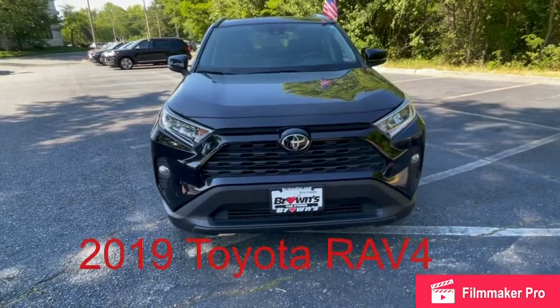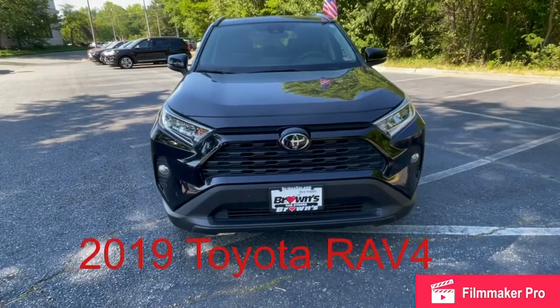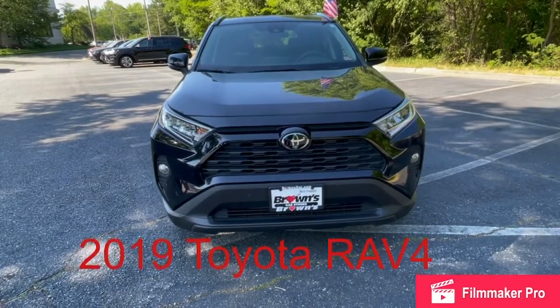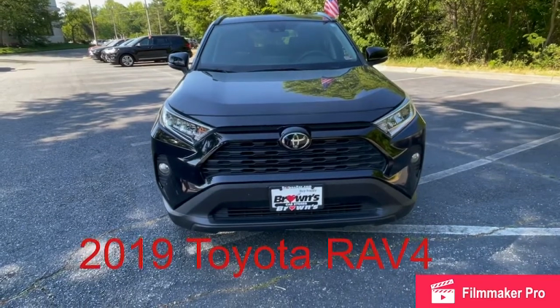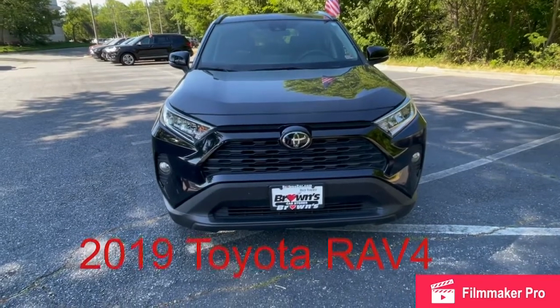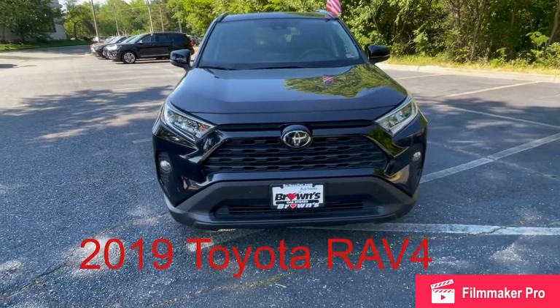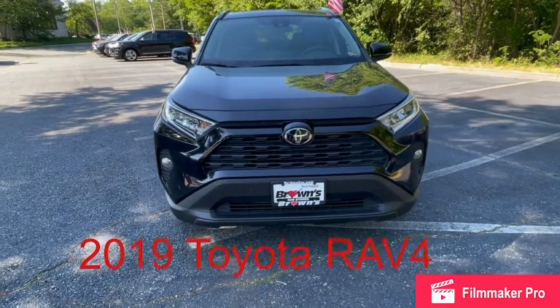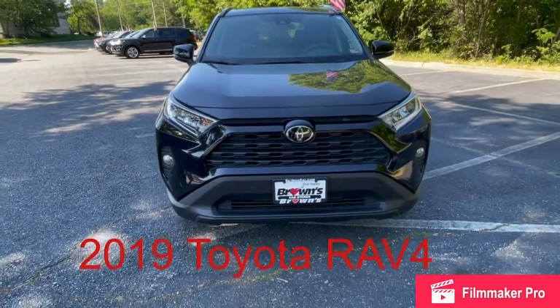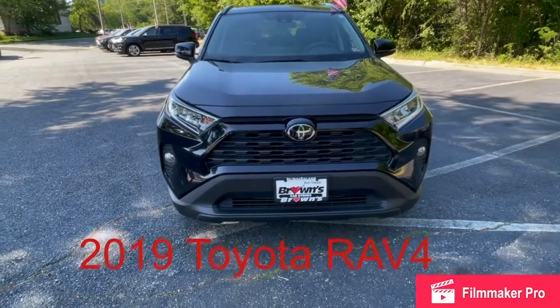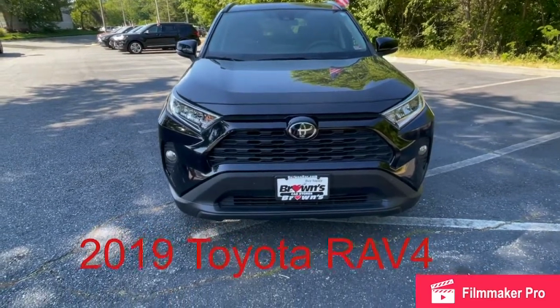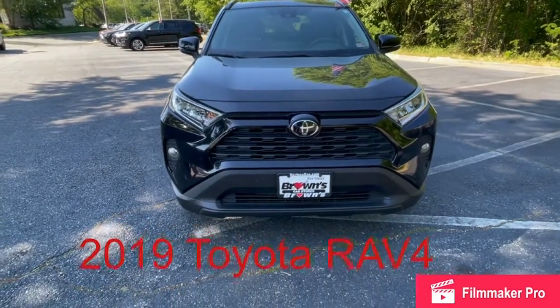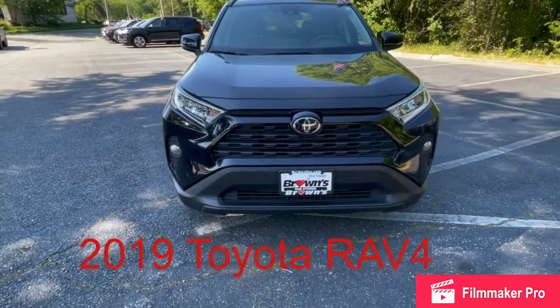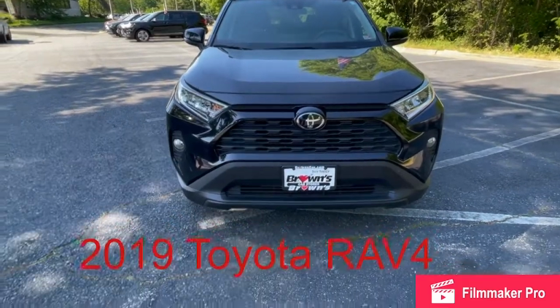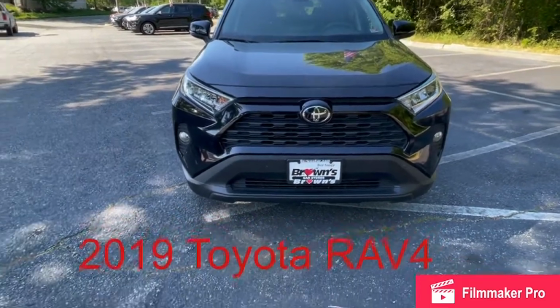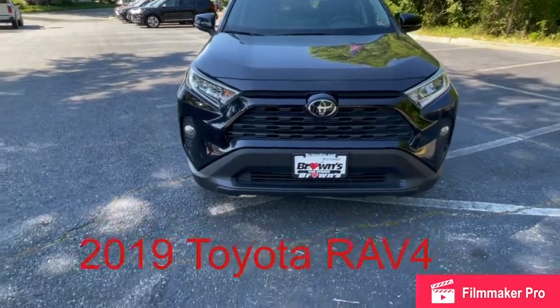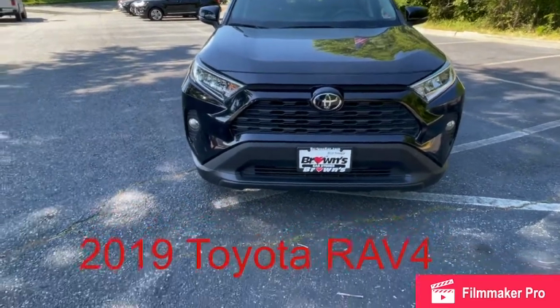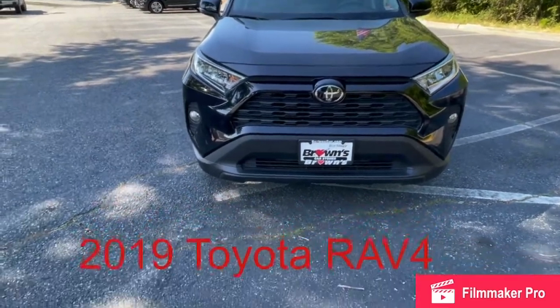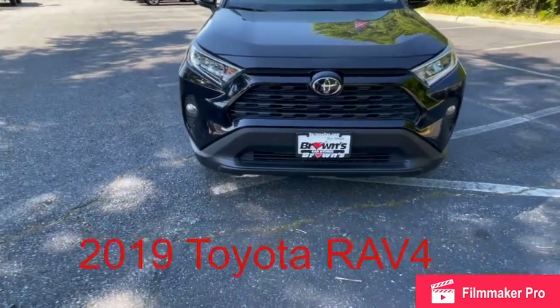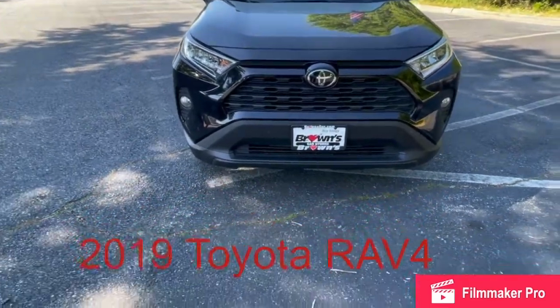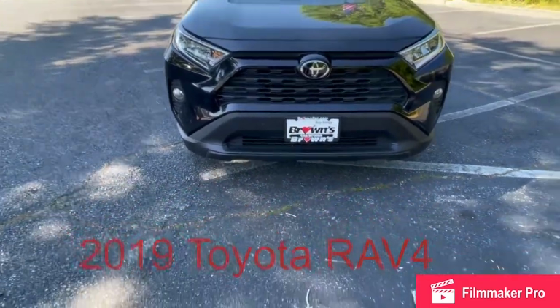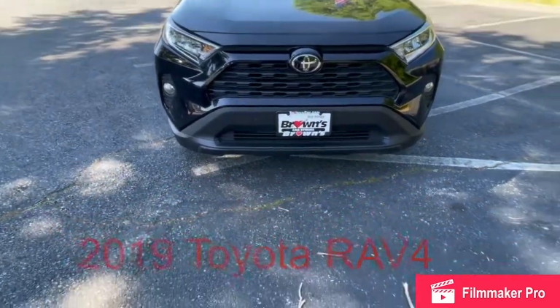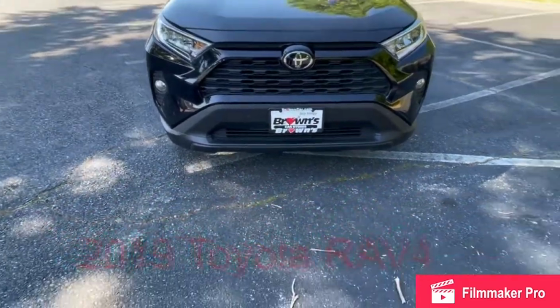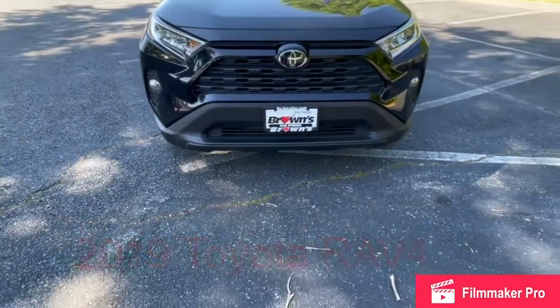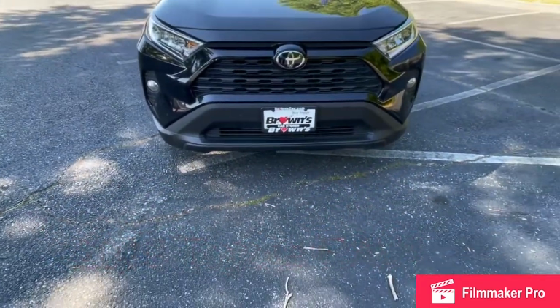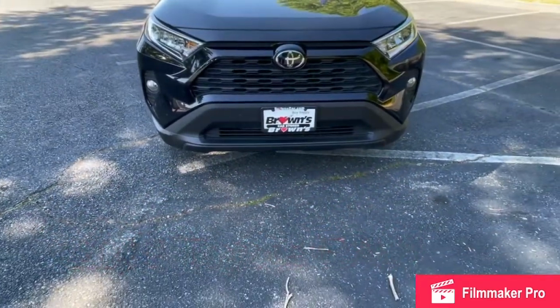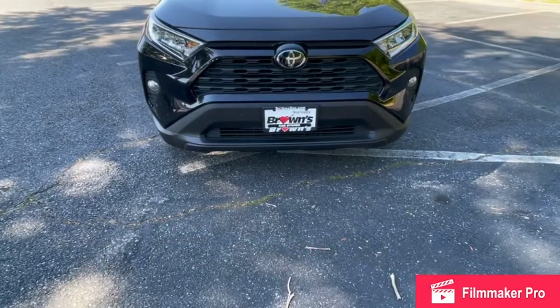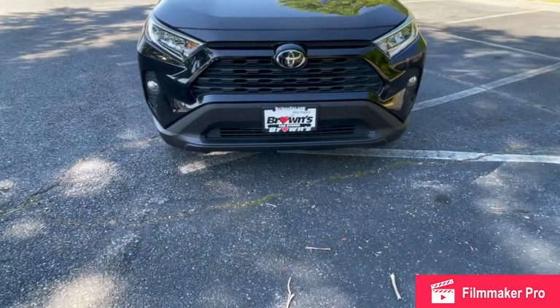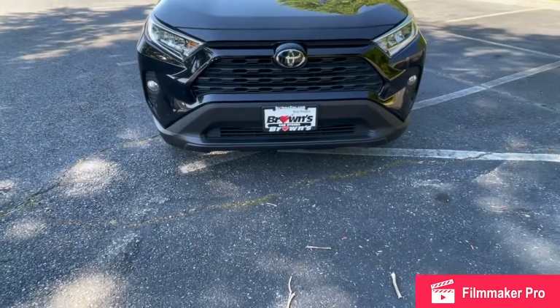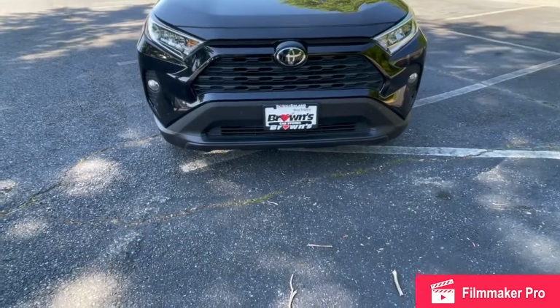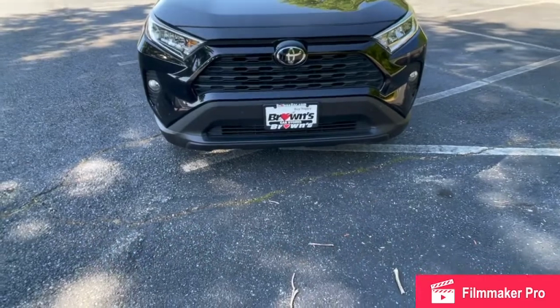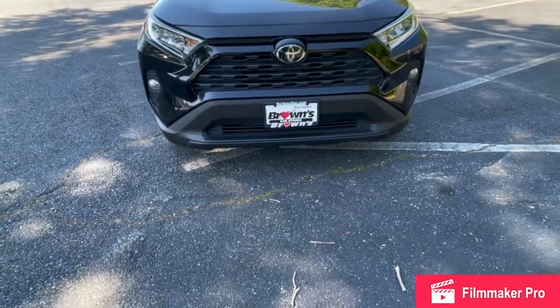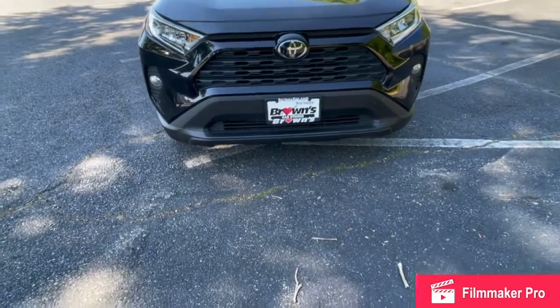Hello, my name is Derek Womack from Browns Volkswagen of Richmond, and today we're going to be taking a look at the 2019 Toyota RAV4.